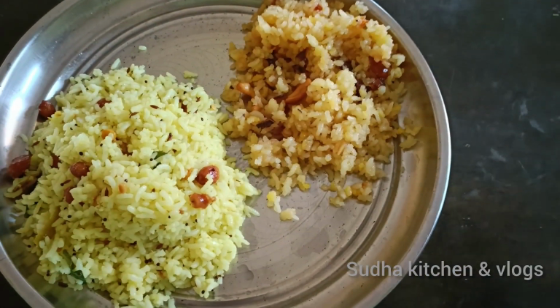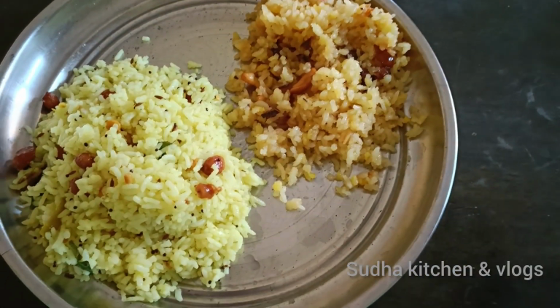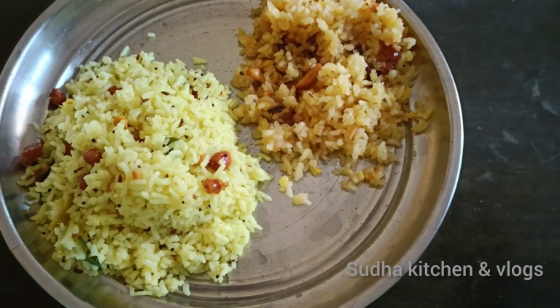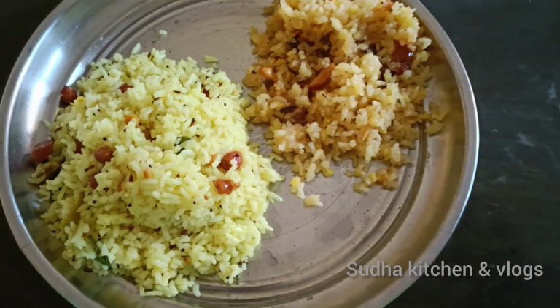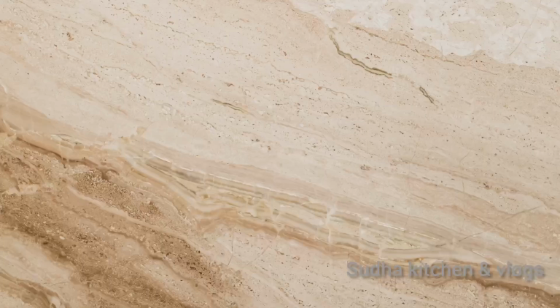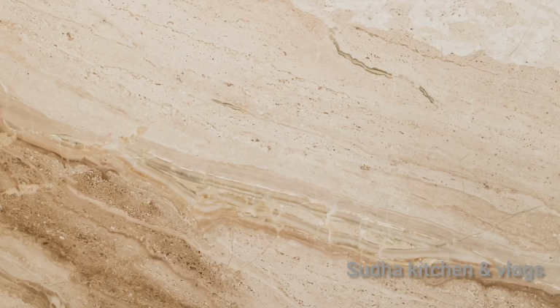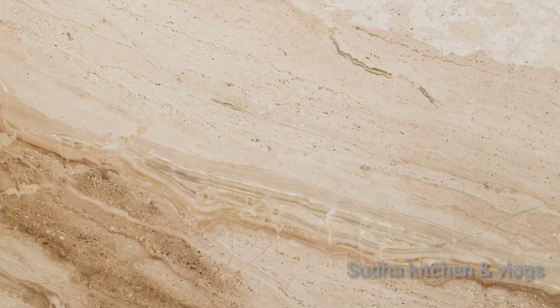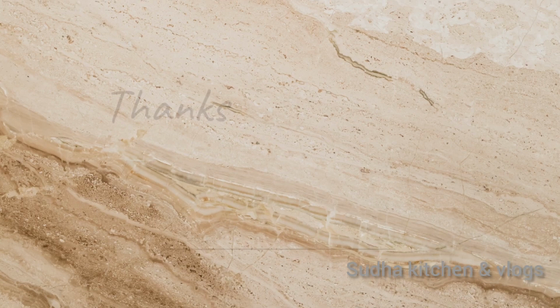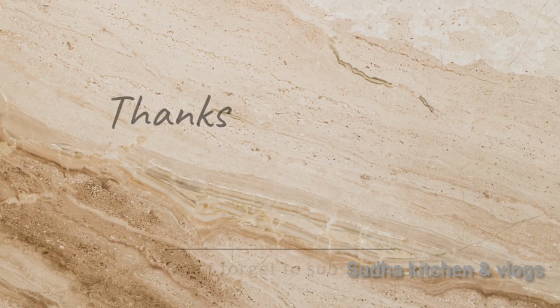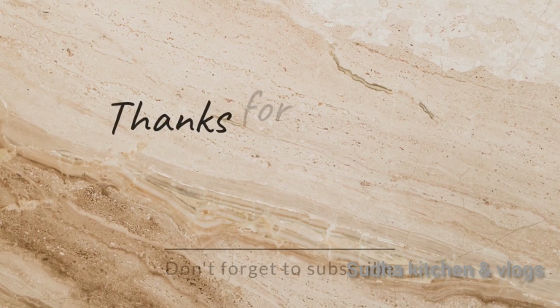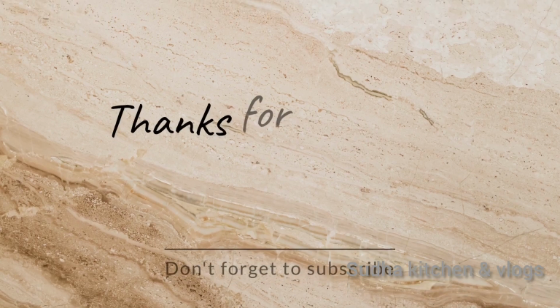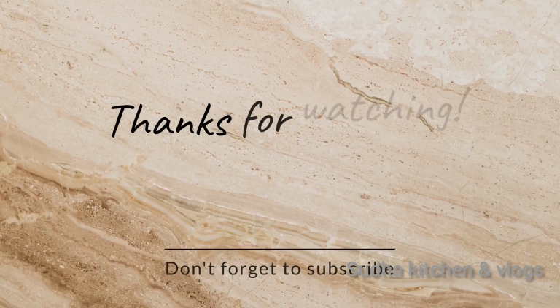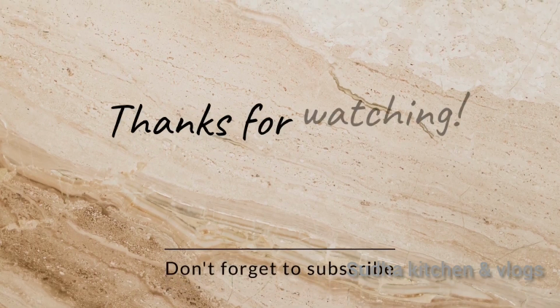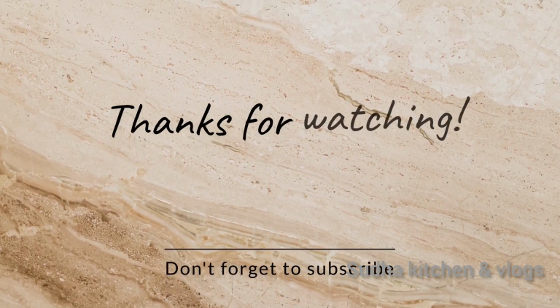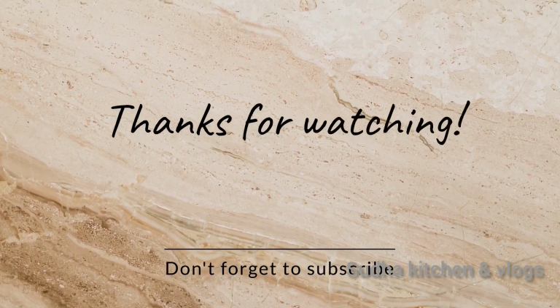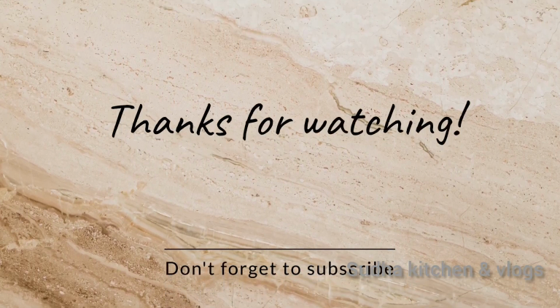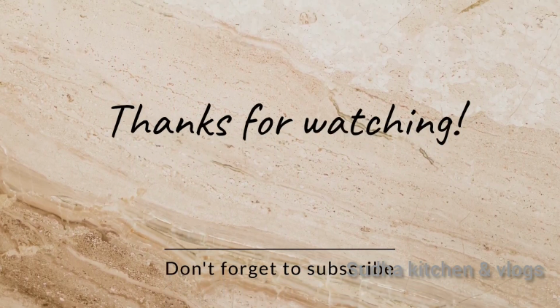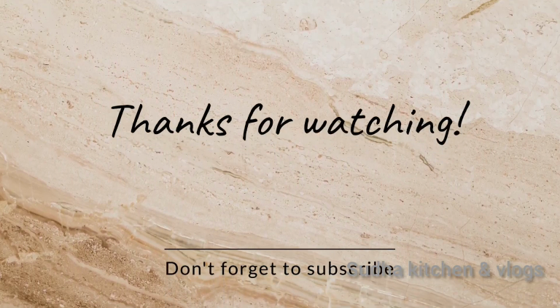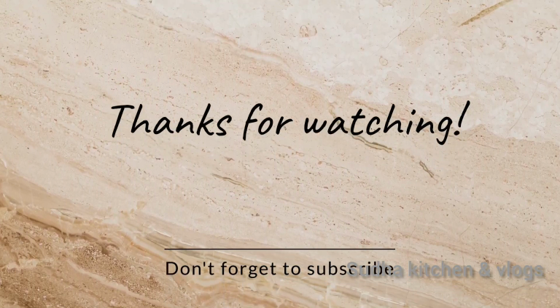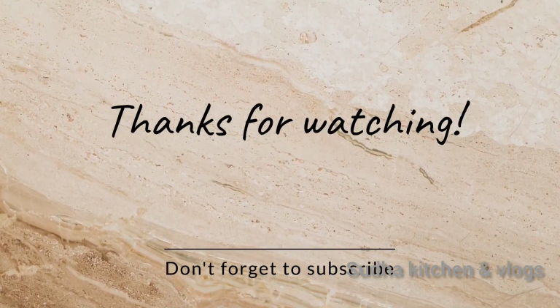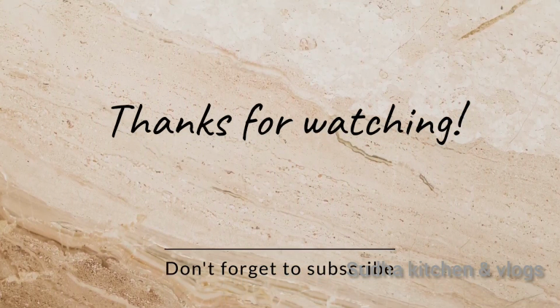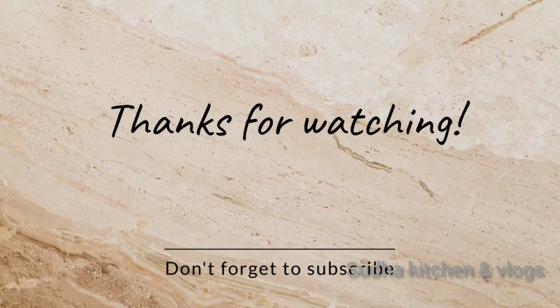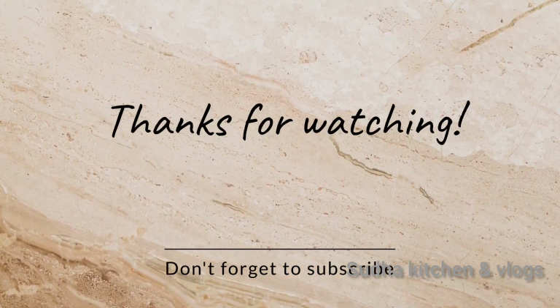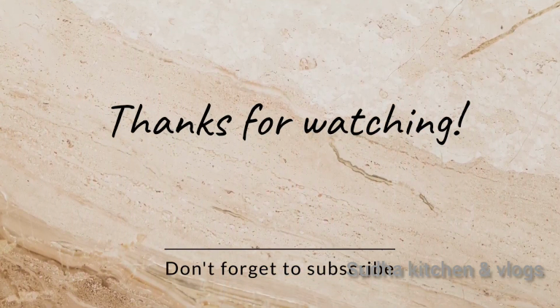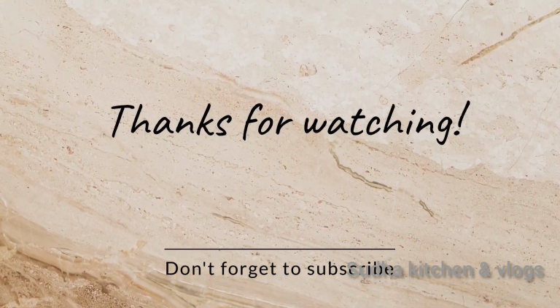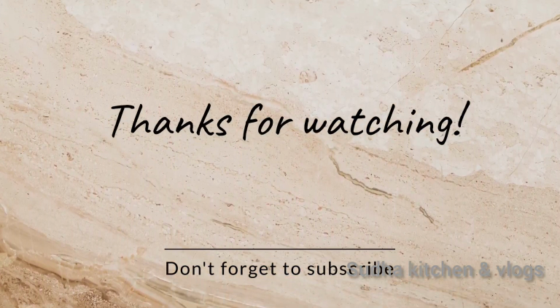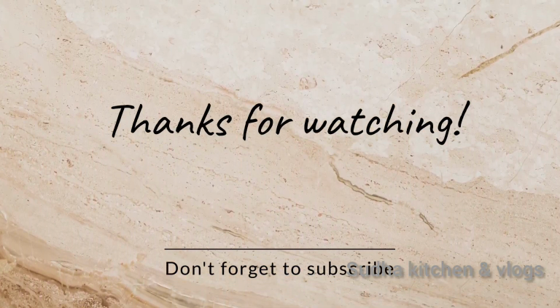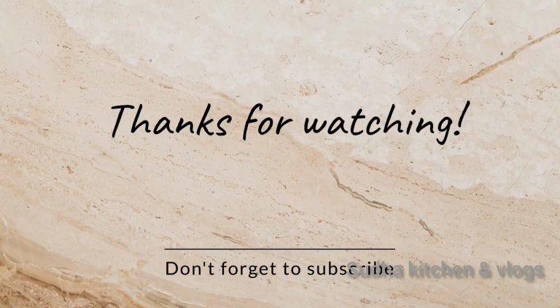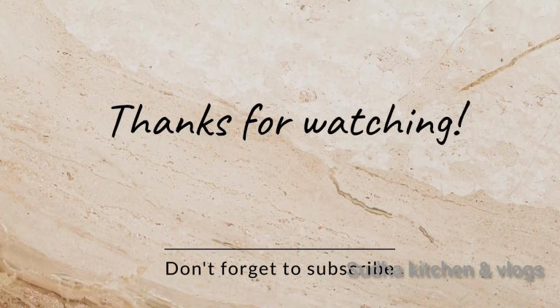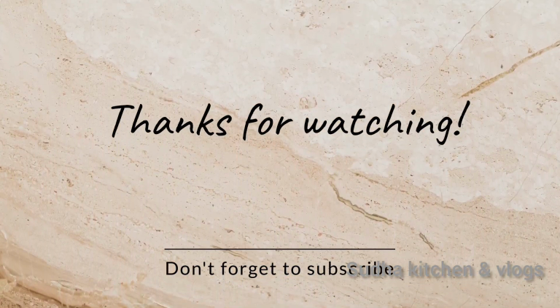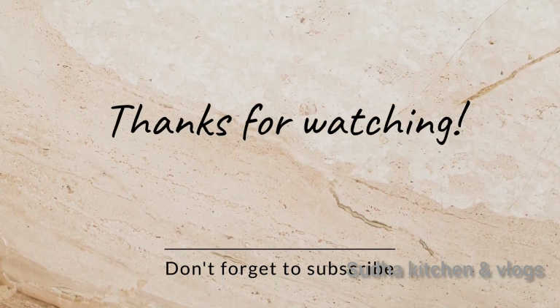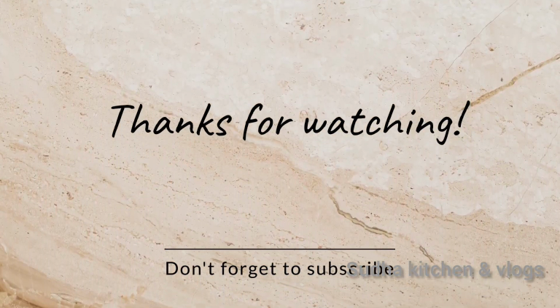Please like, comment, and subscribe. Thanks for watching my videos.